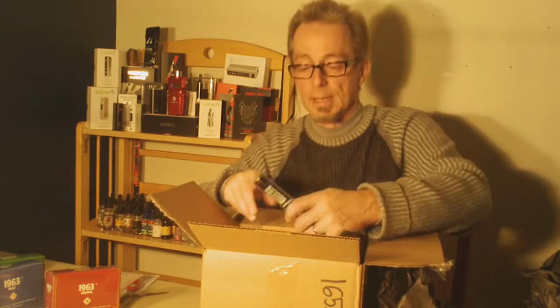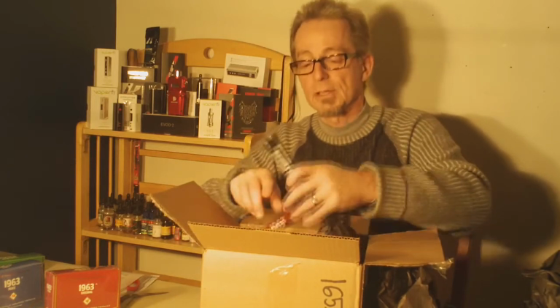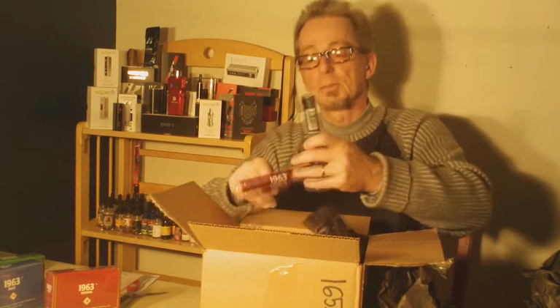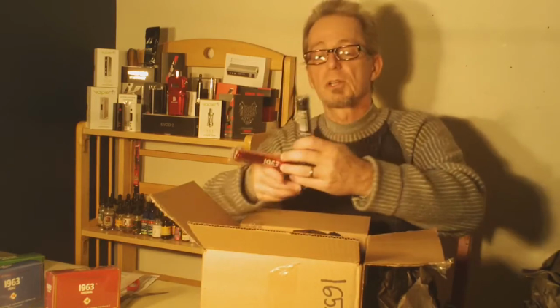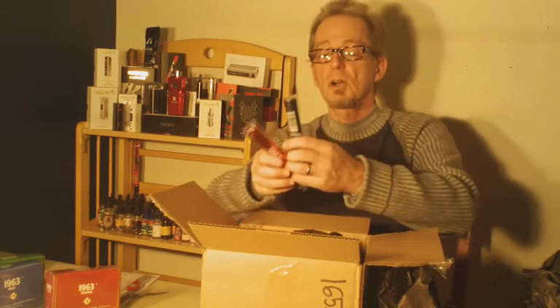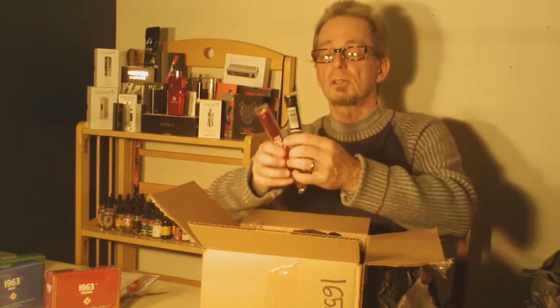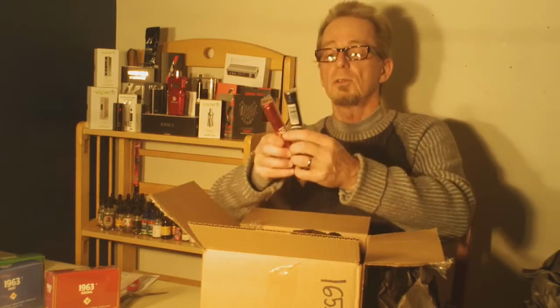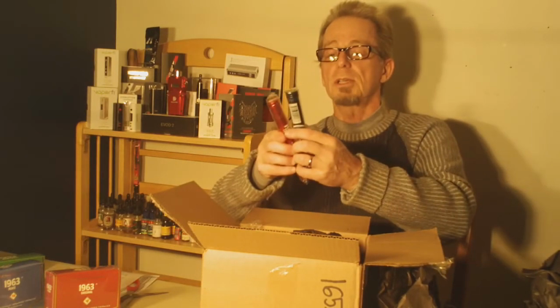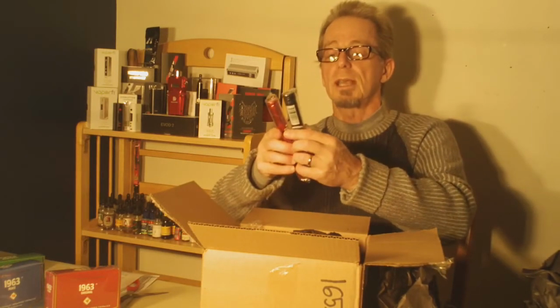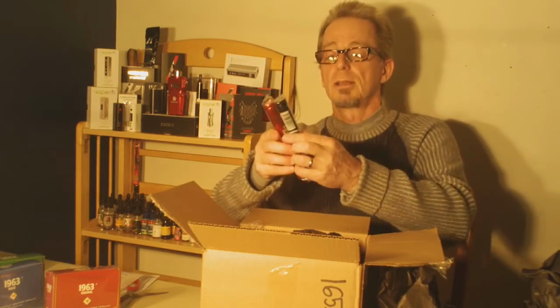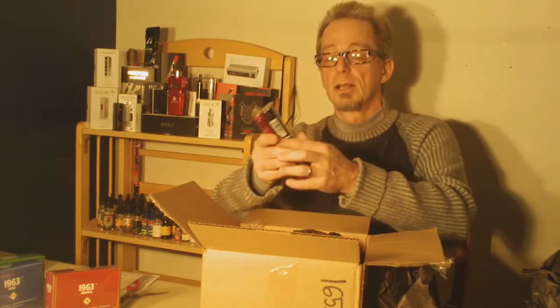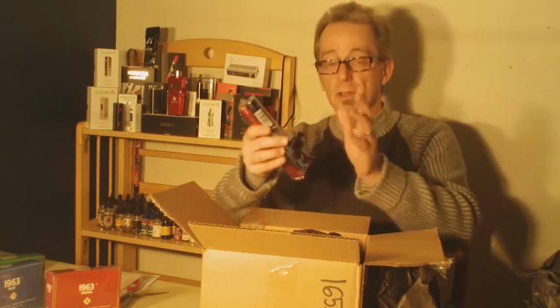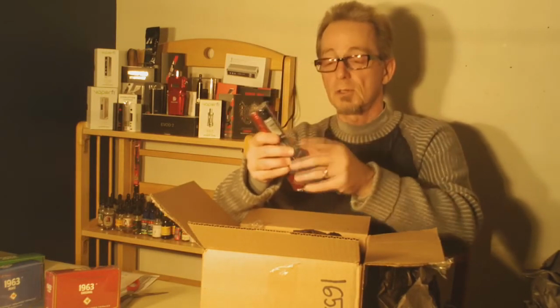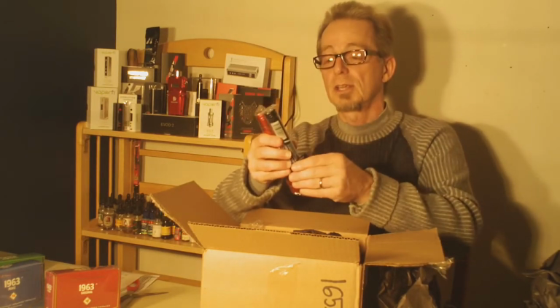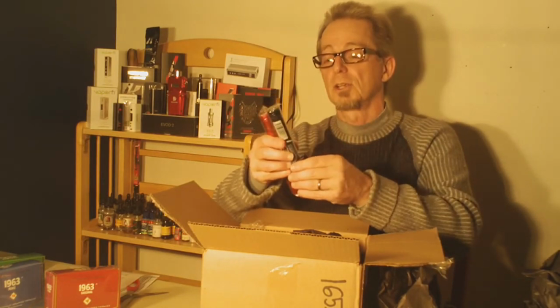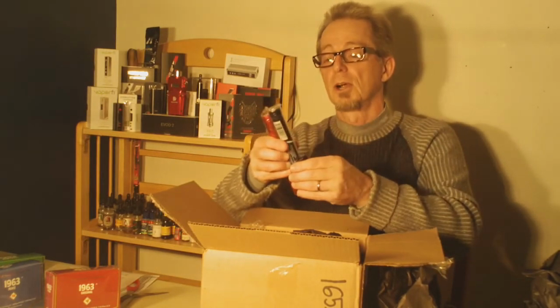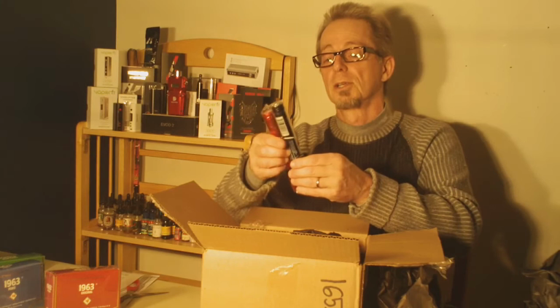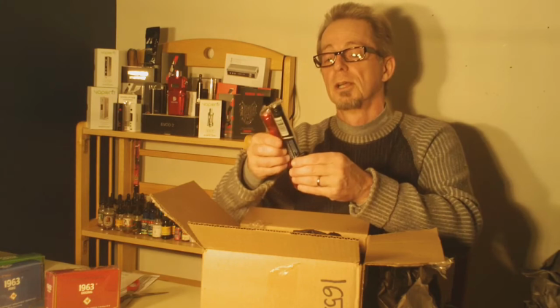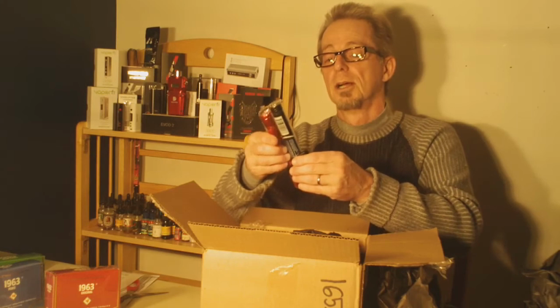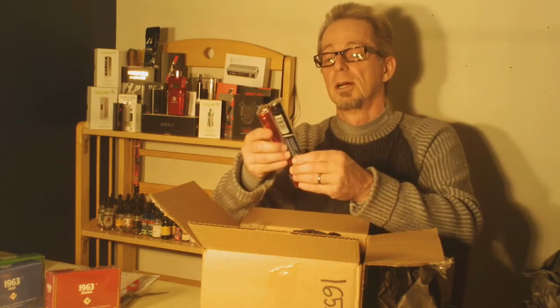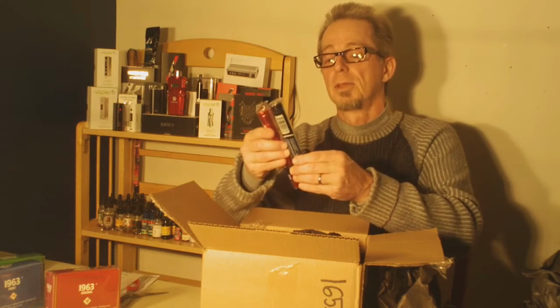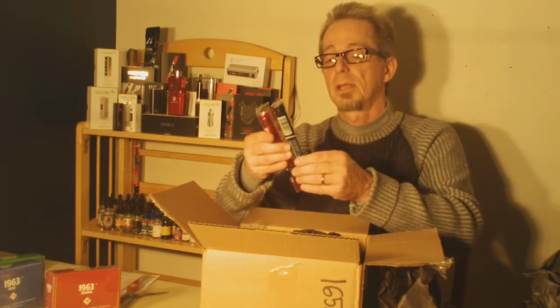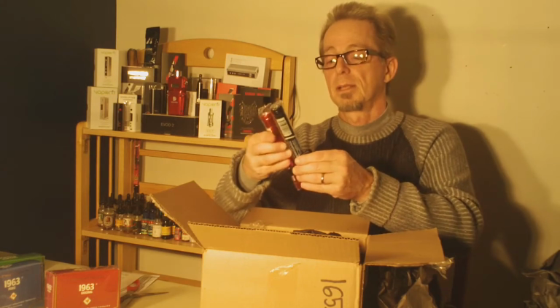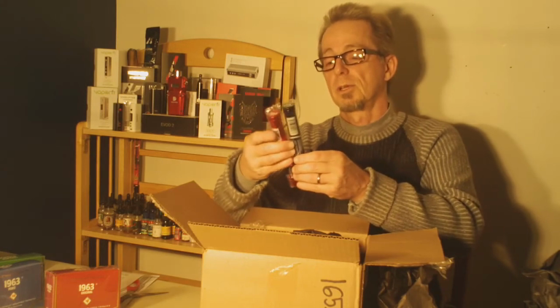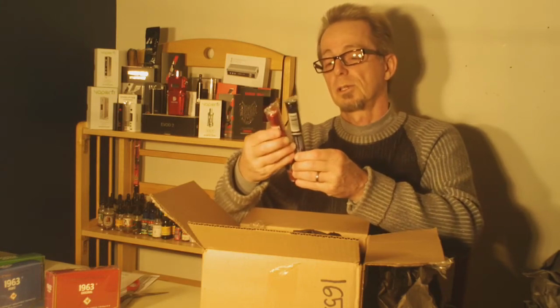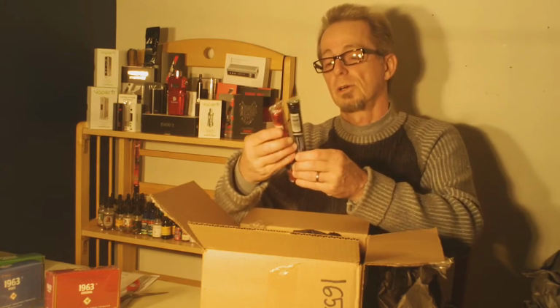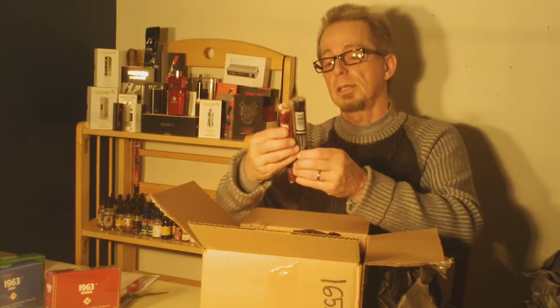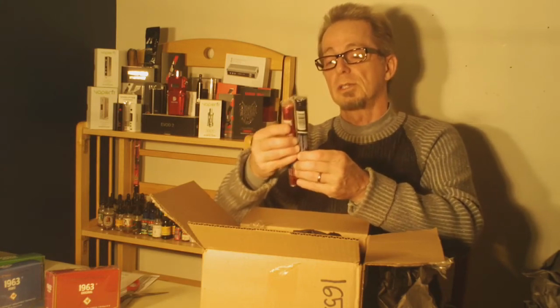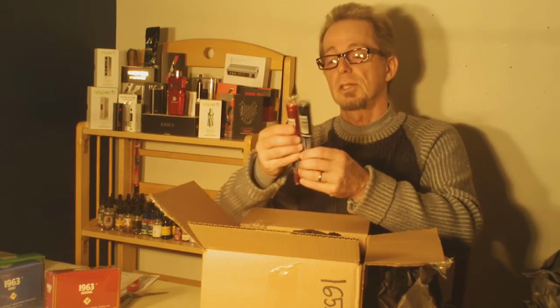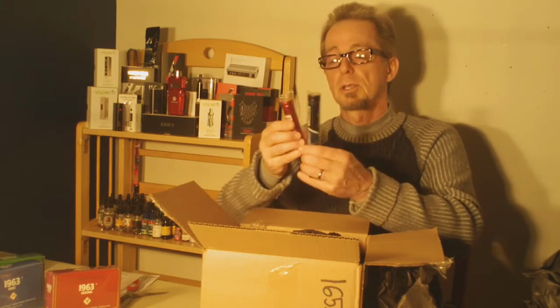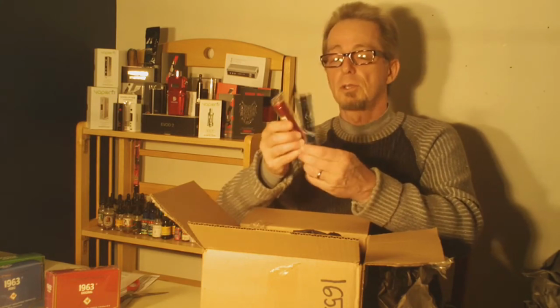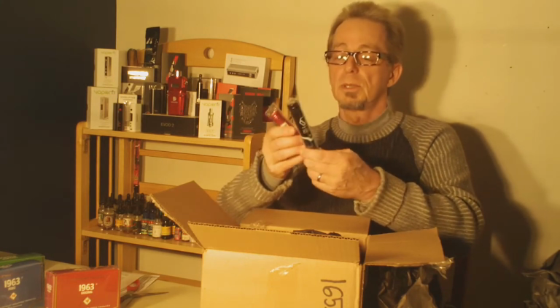We've got some cigars too. Look at that — electronic cigars. Vapor K electronic cigar, 1963 Cuban.